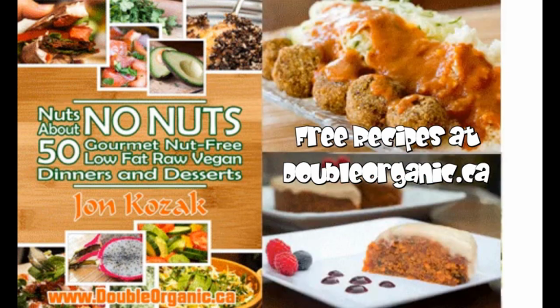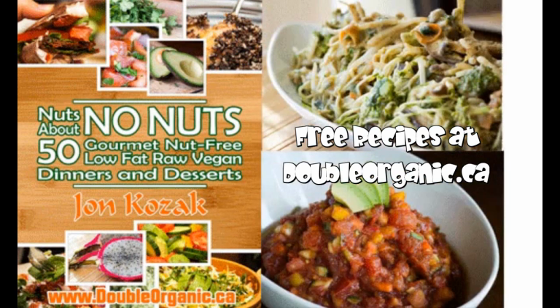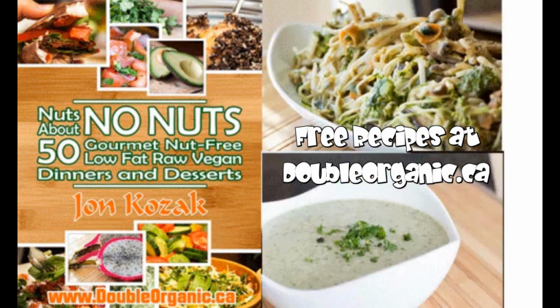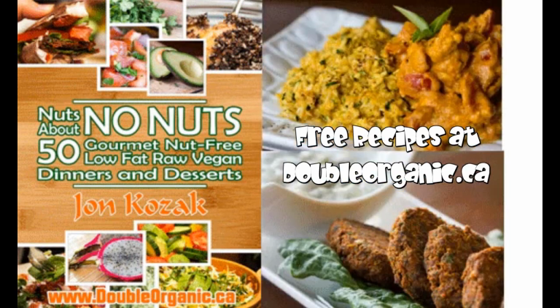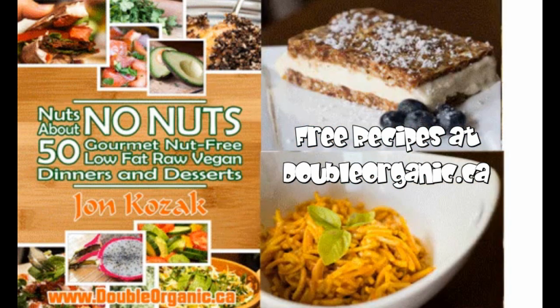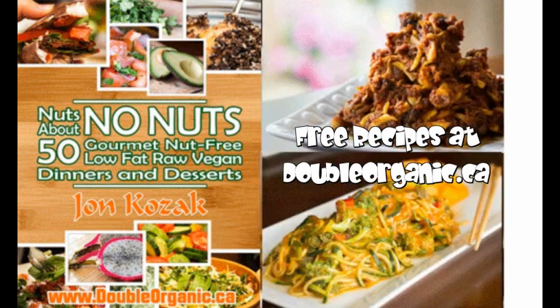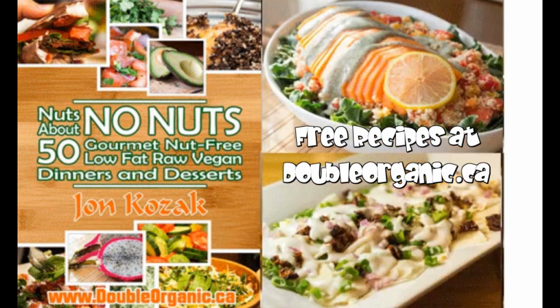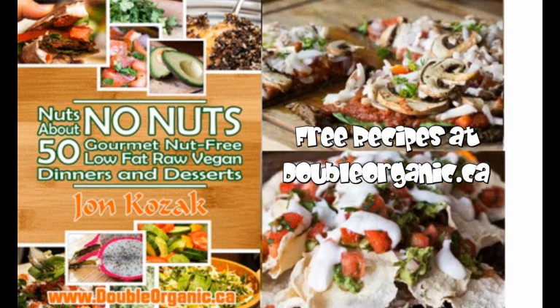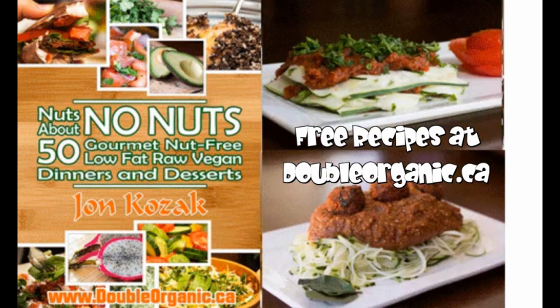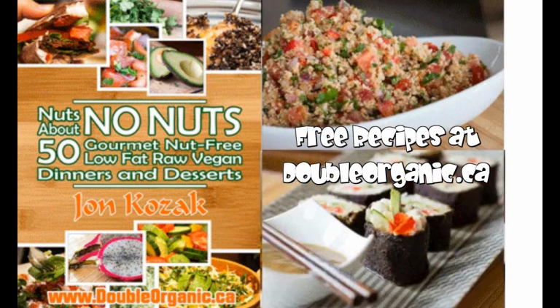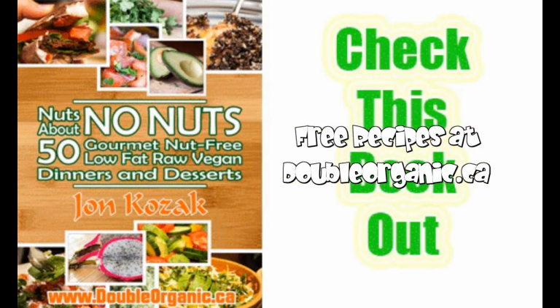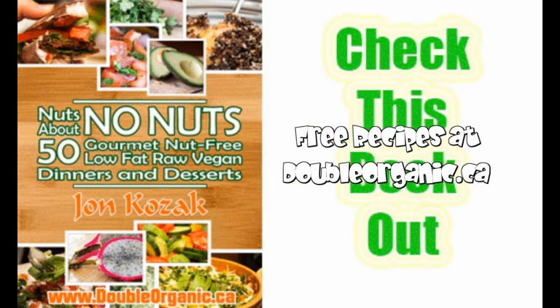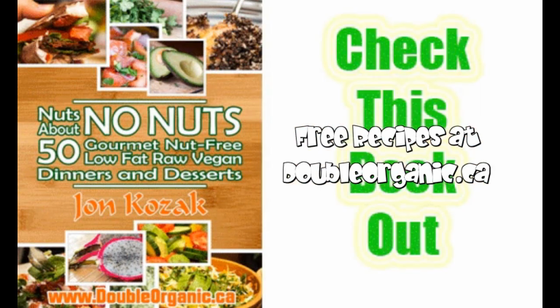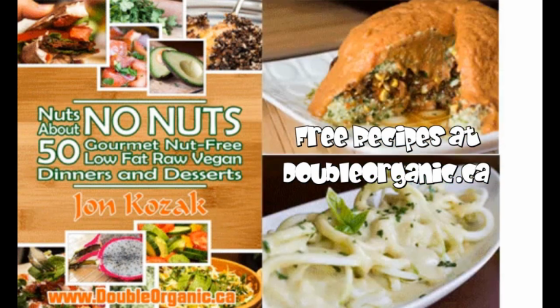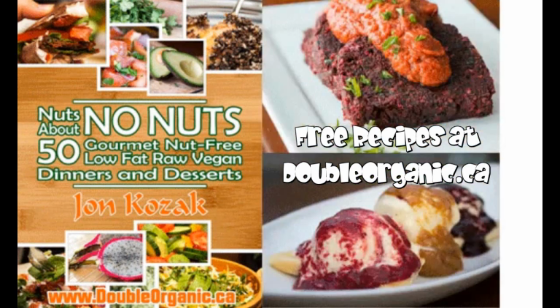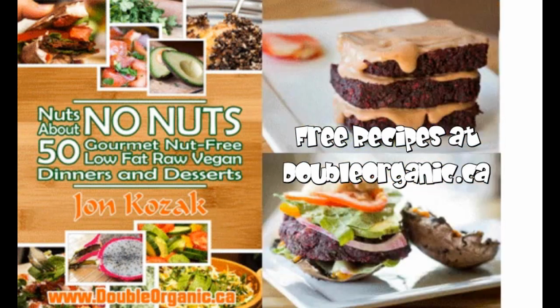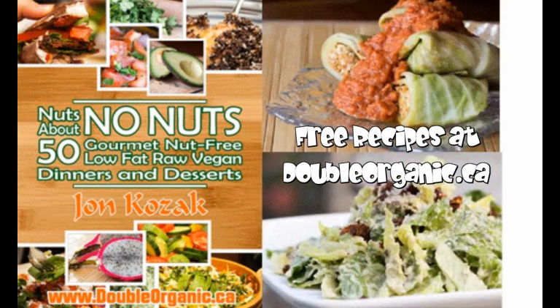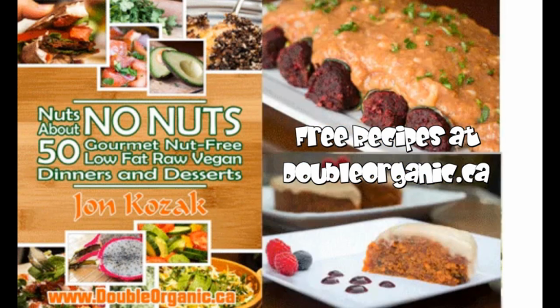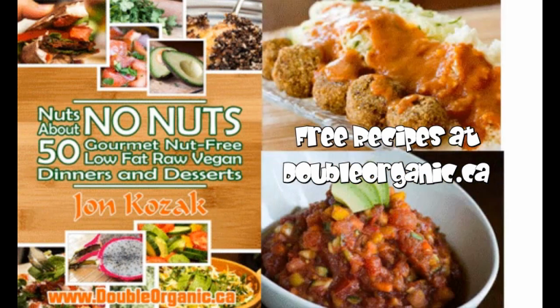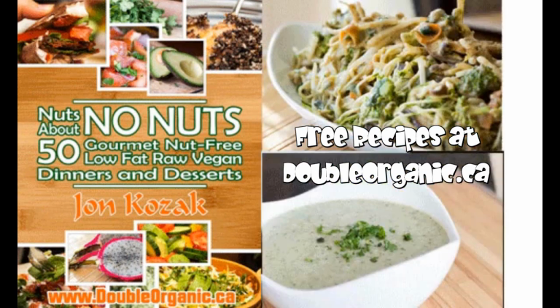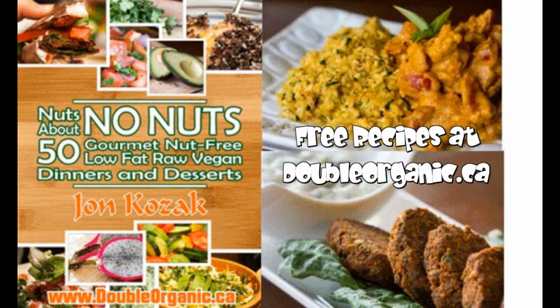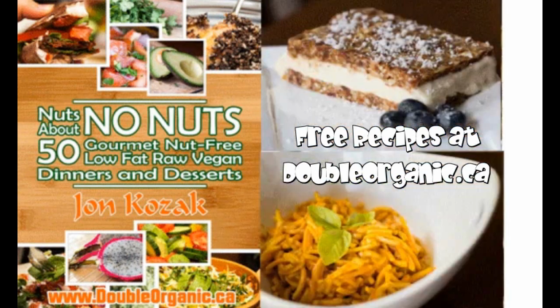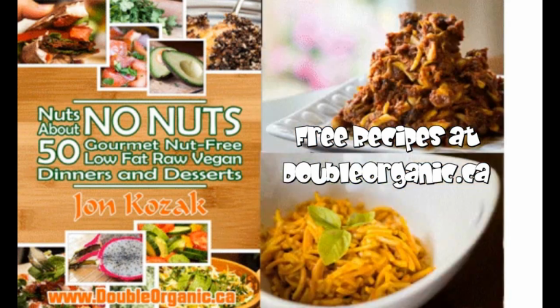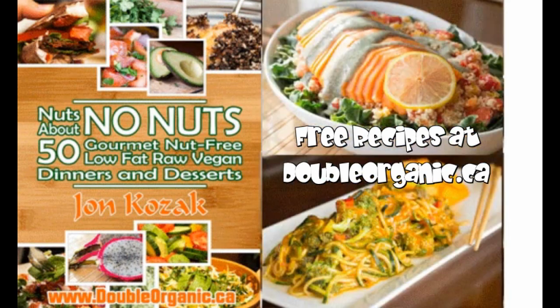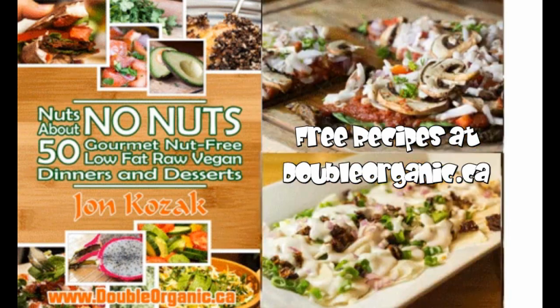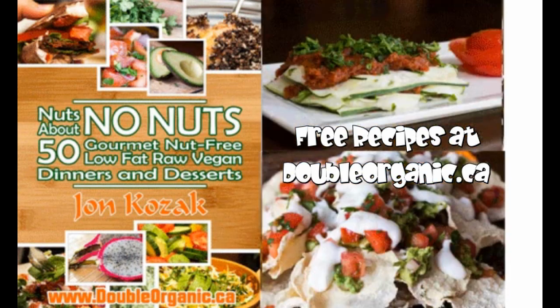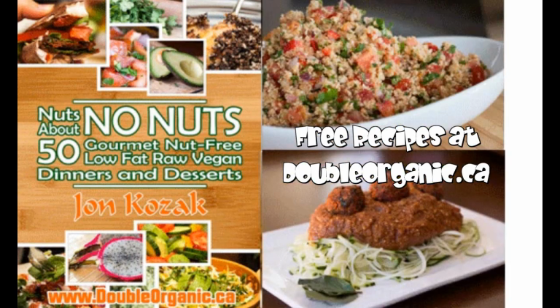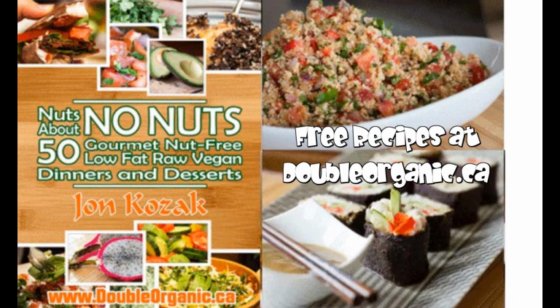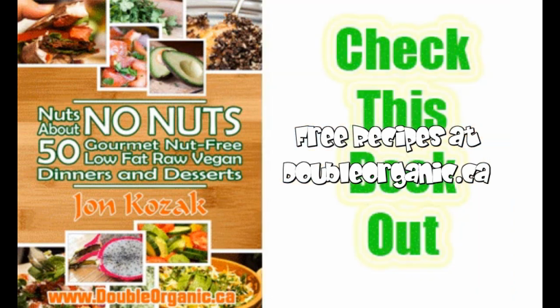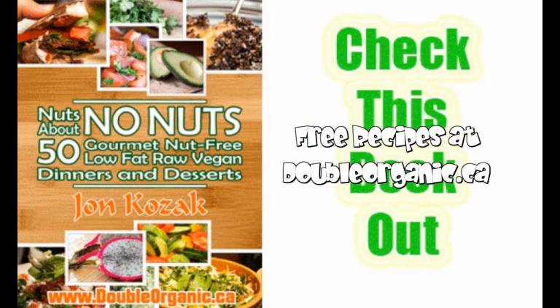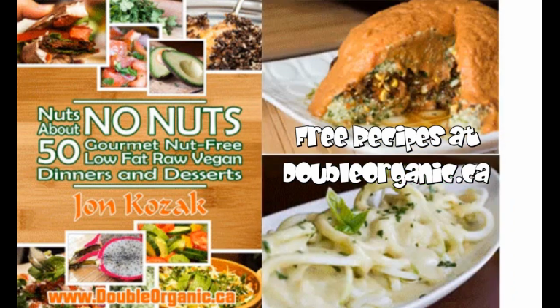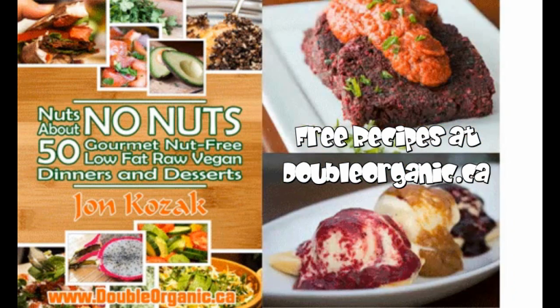Whoa, look at all those recipes. Those look tasty. Give me some of that.